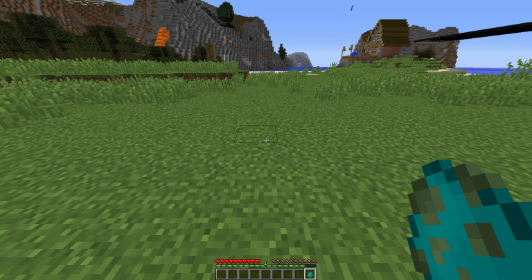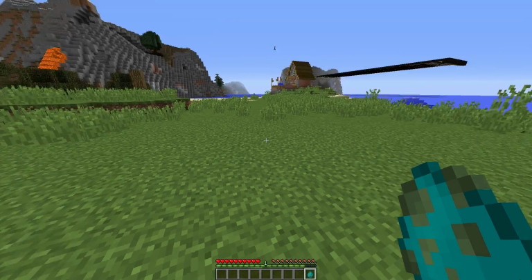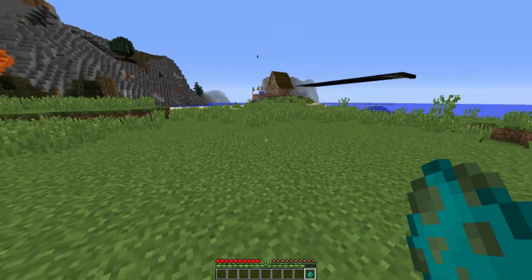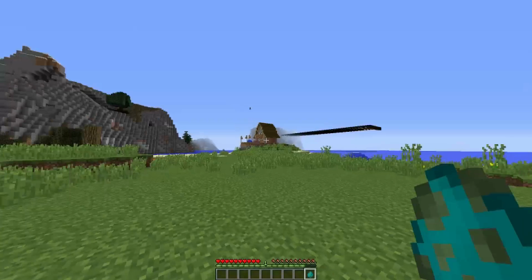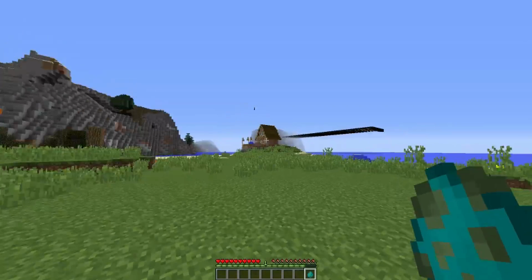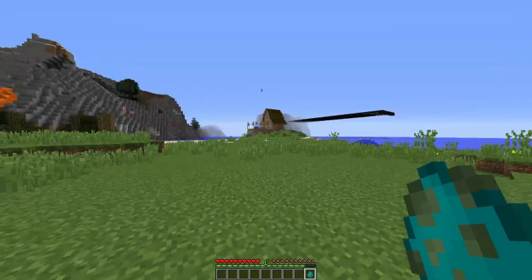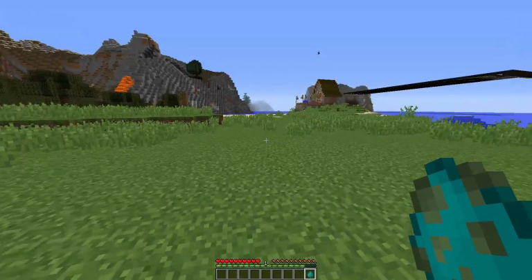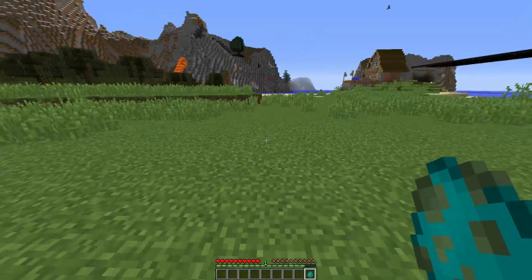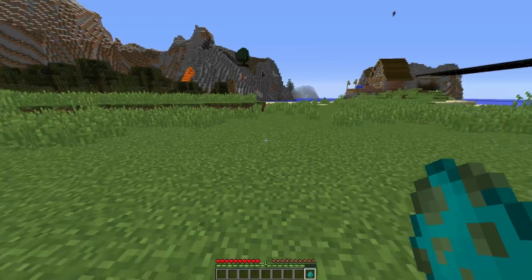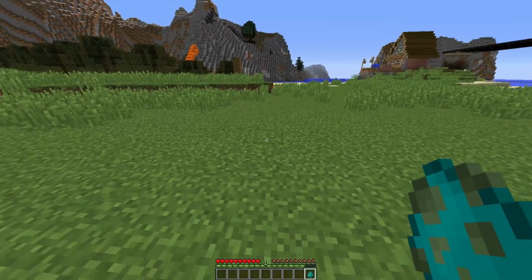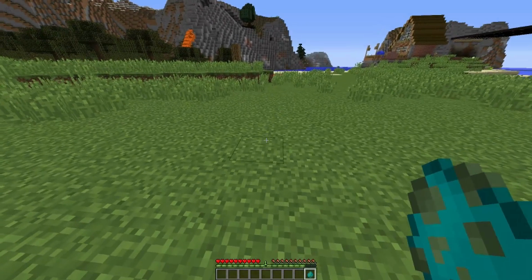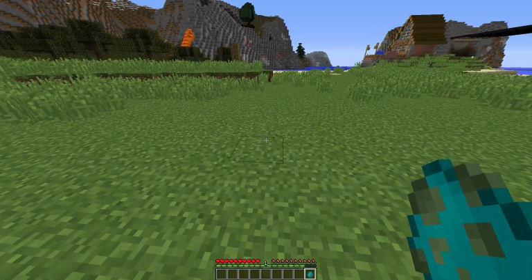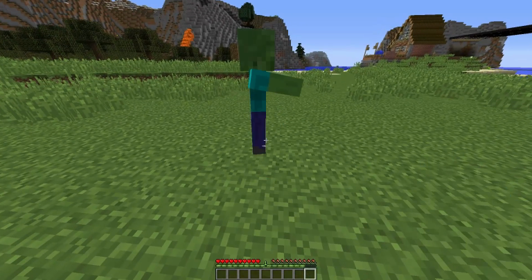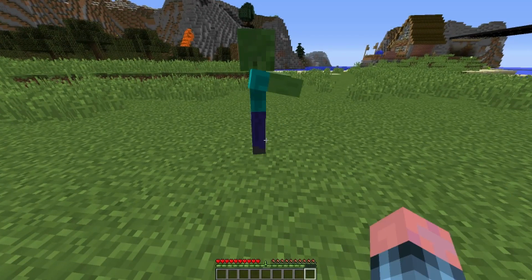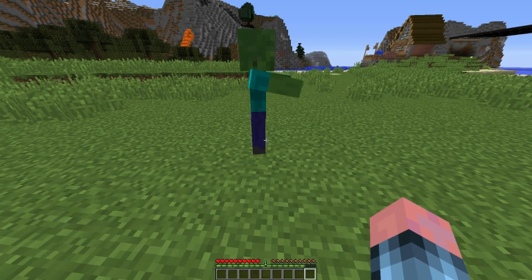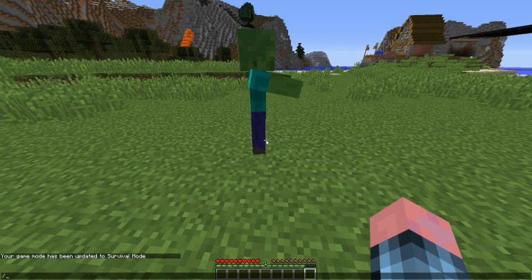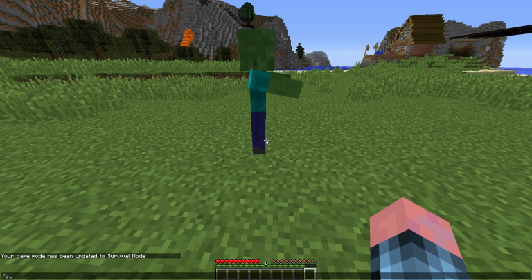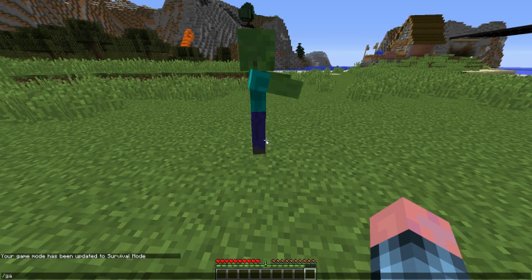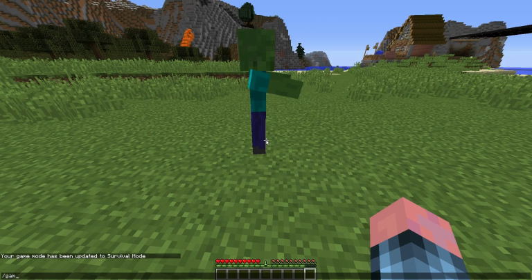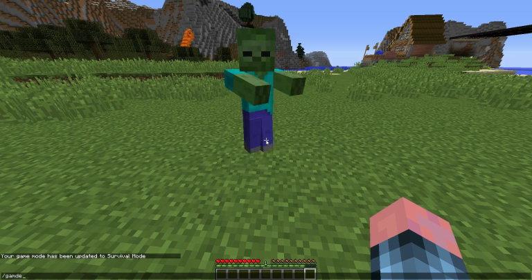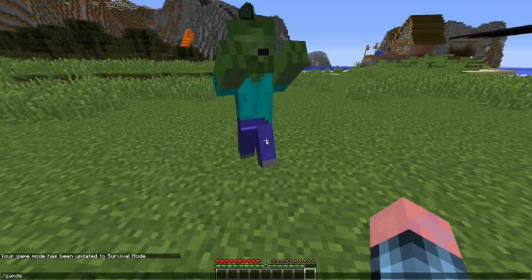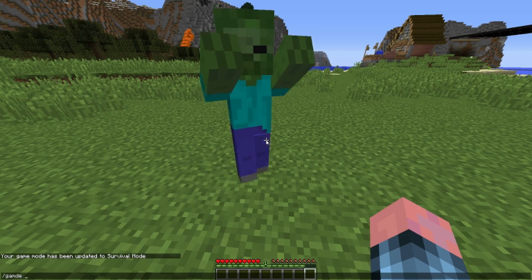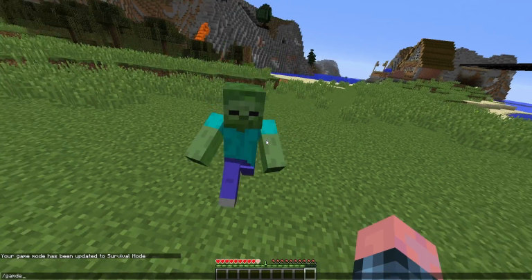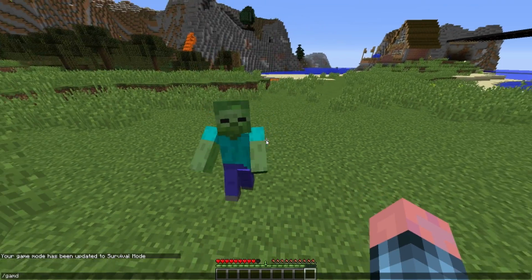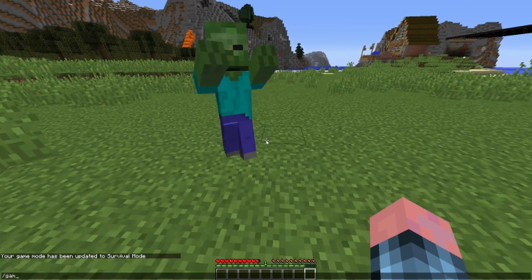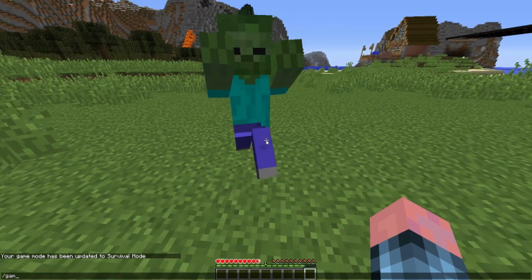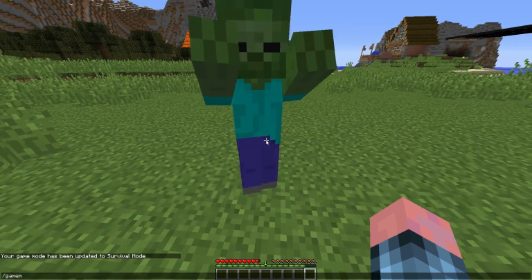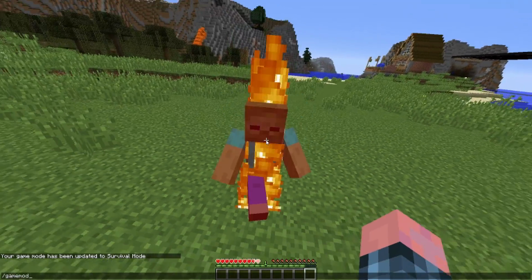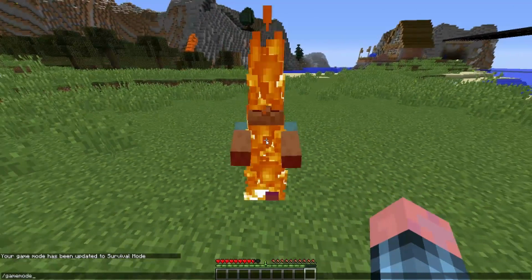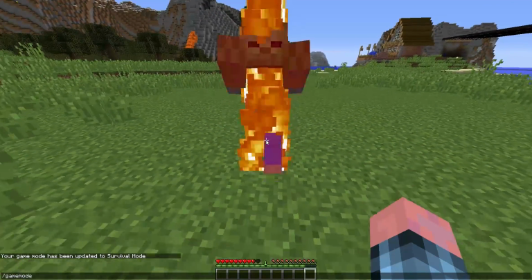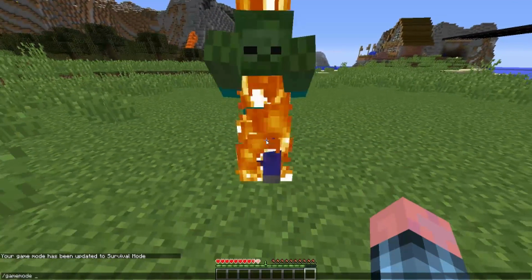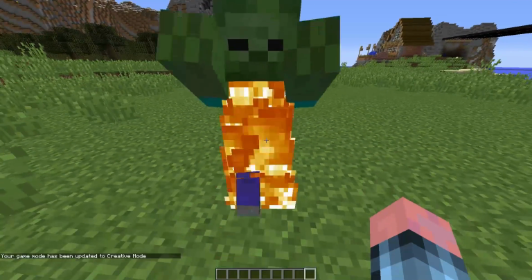First you're going to get your zombie — I have a spawn egg here, then you throw it on the ground, quickly type gamemode C.